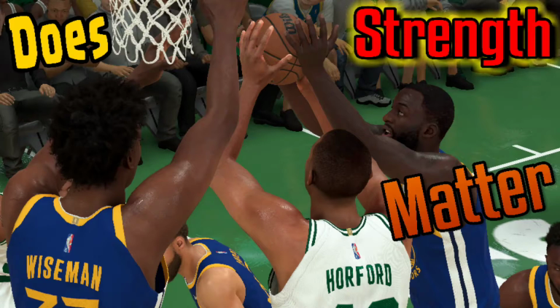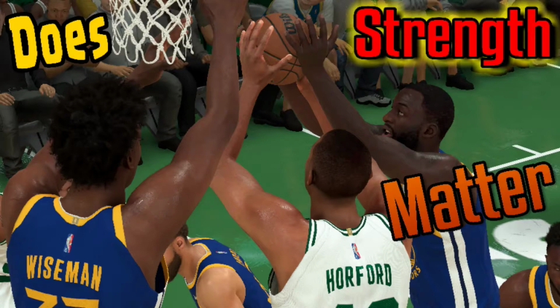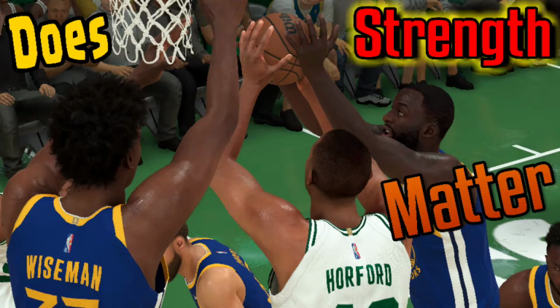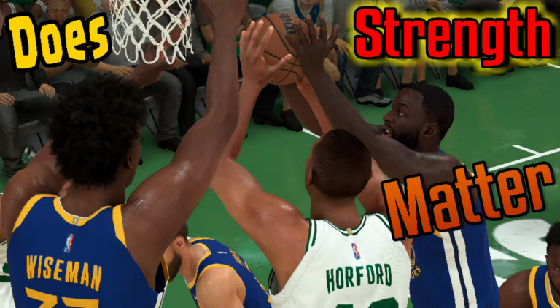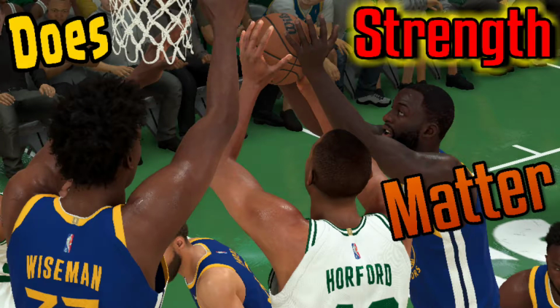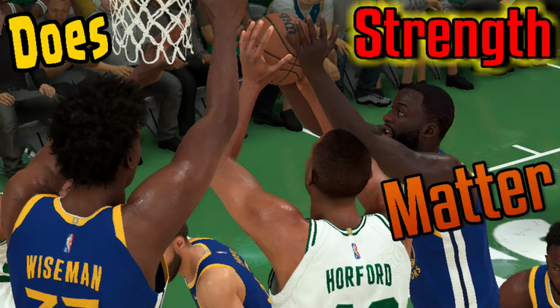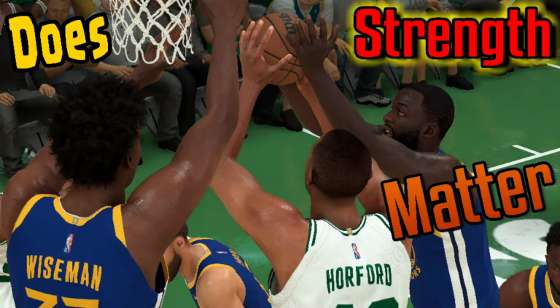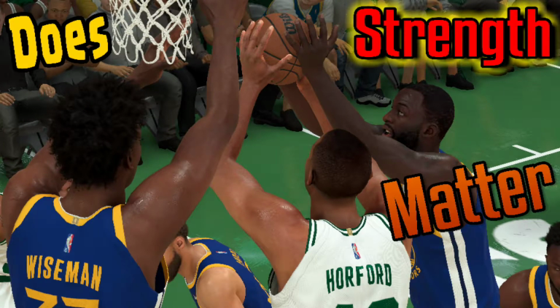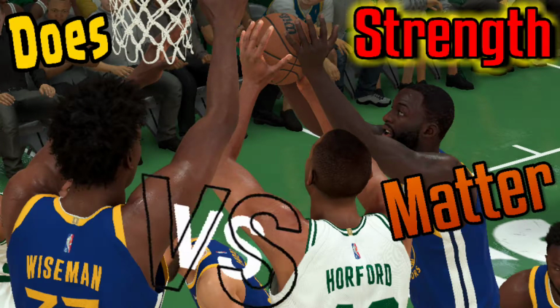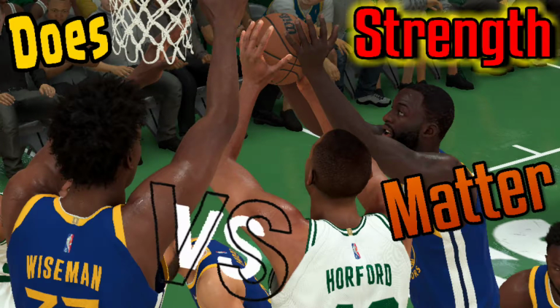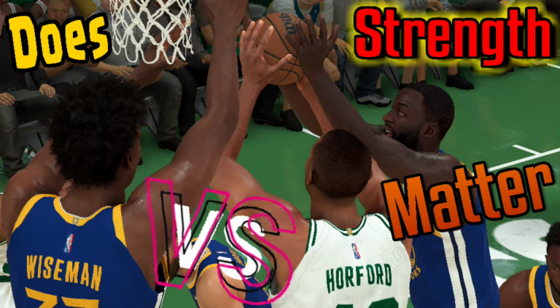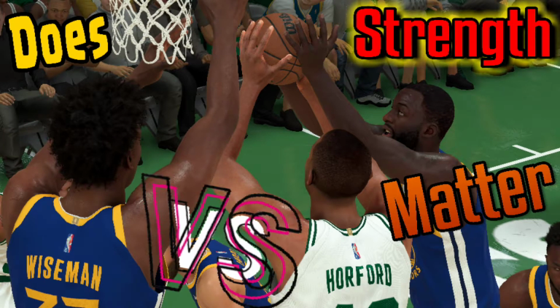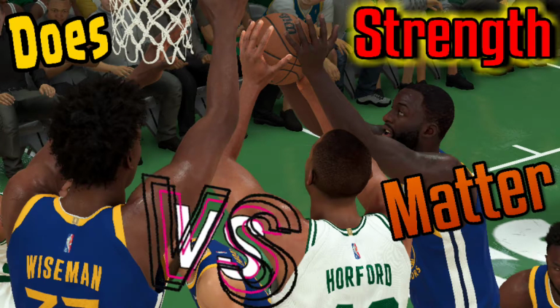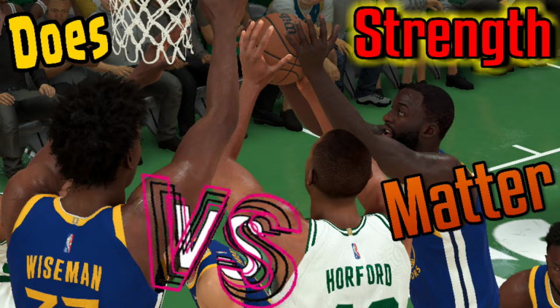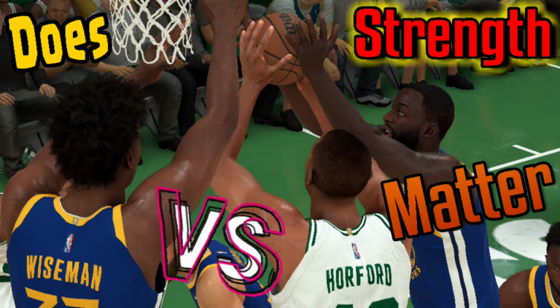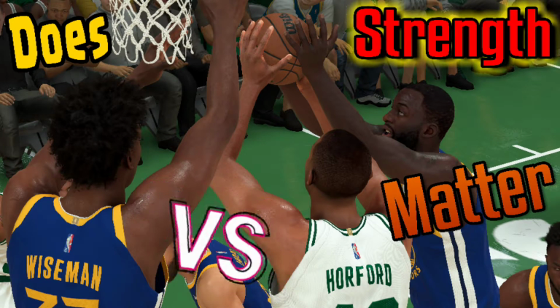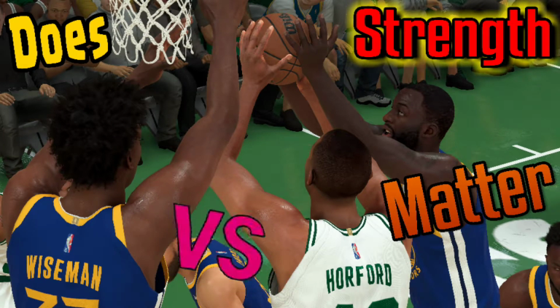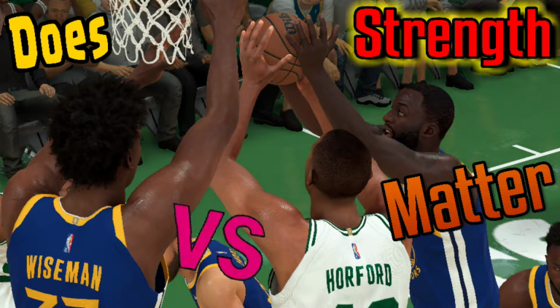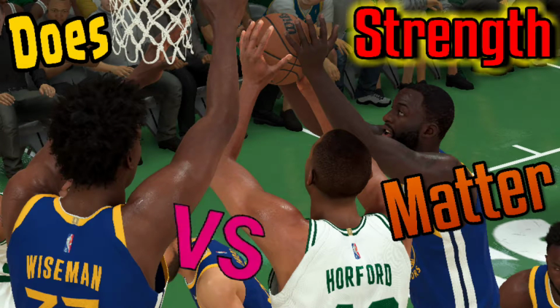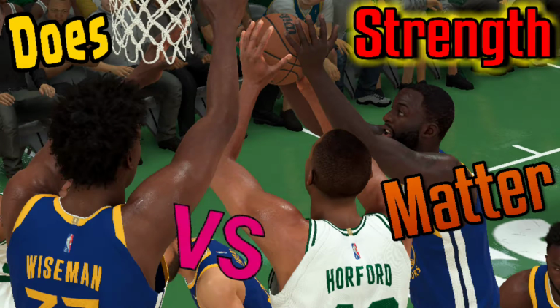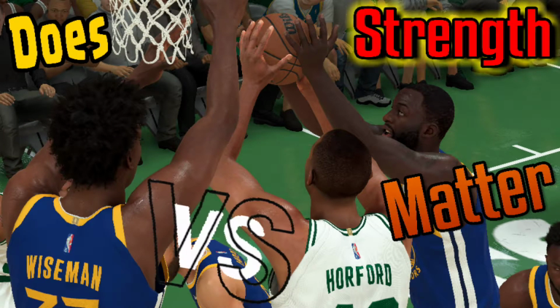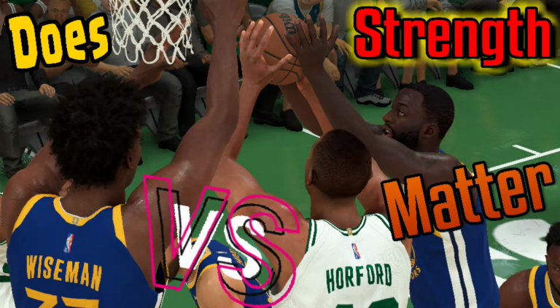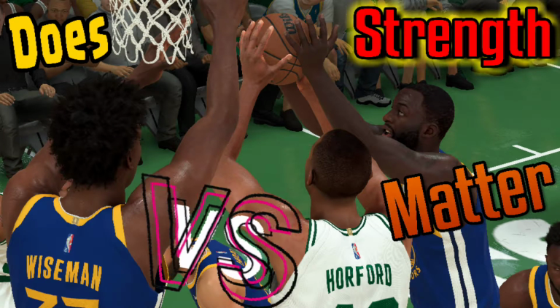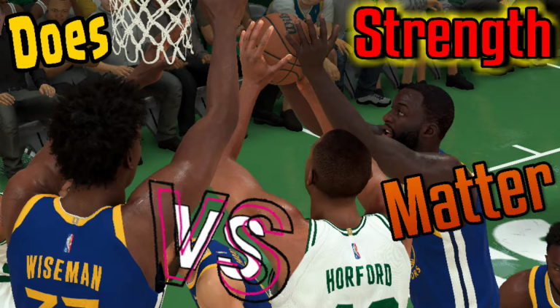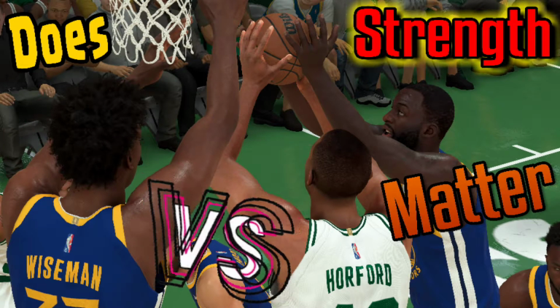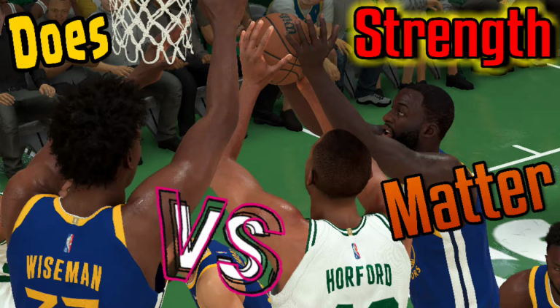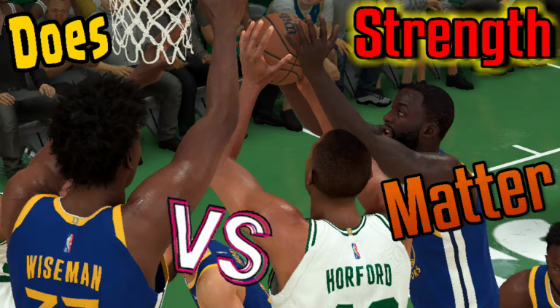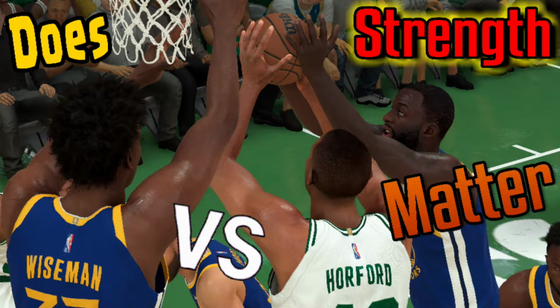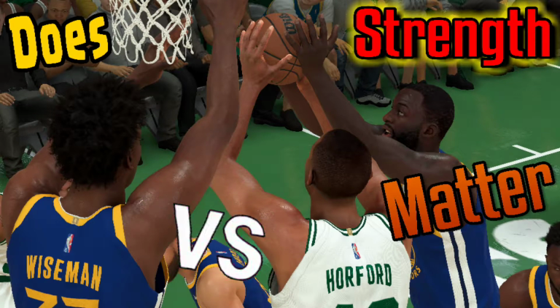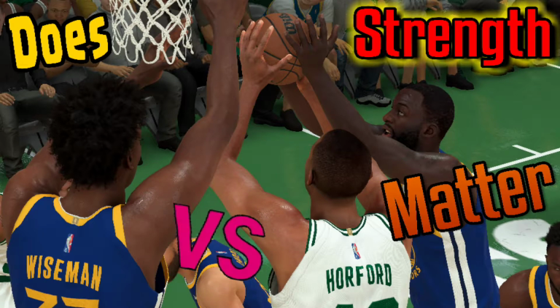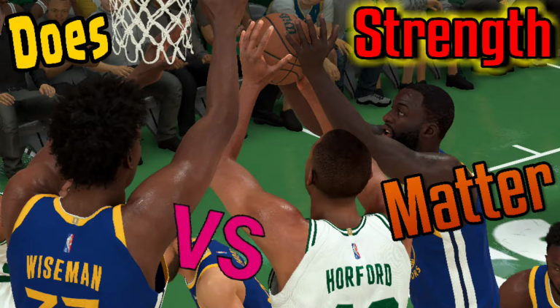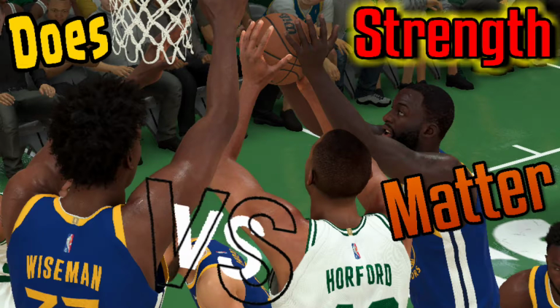Strength matters in terms of relative strength when it comes to physical matchups. Let's take a look at some examples.